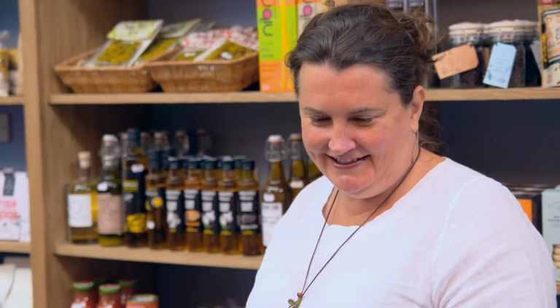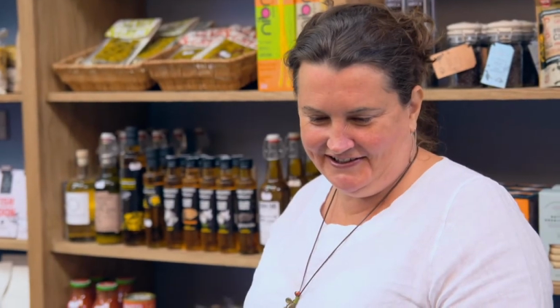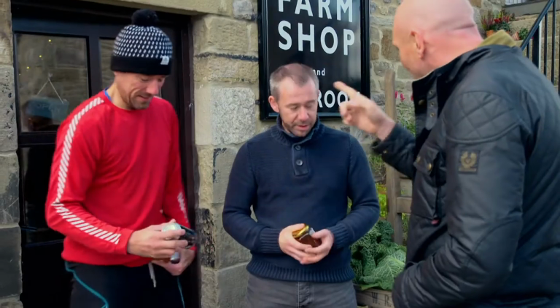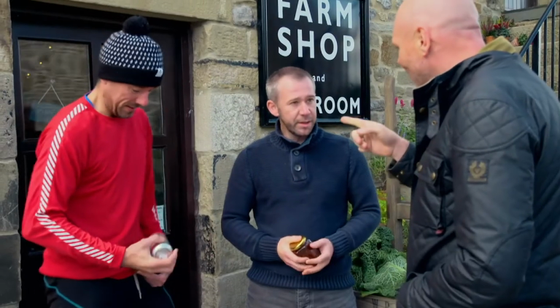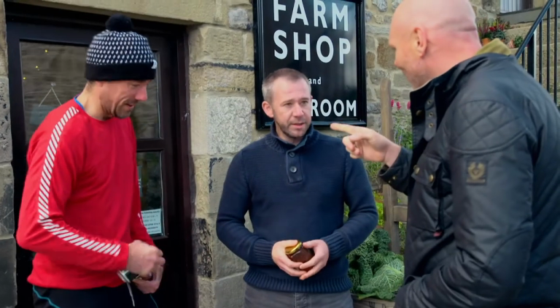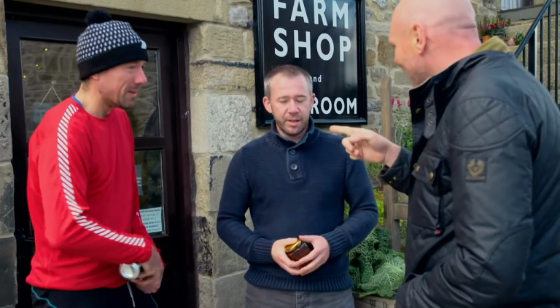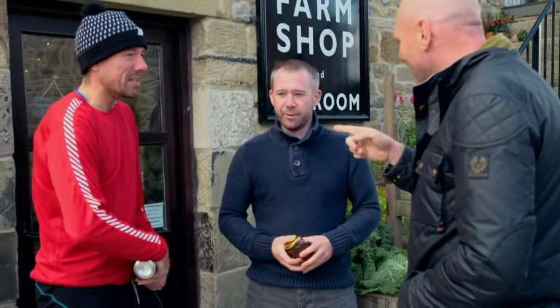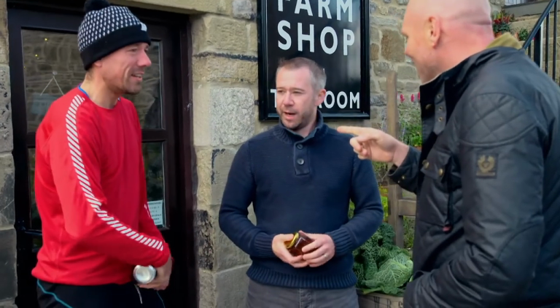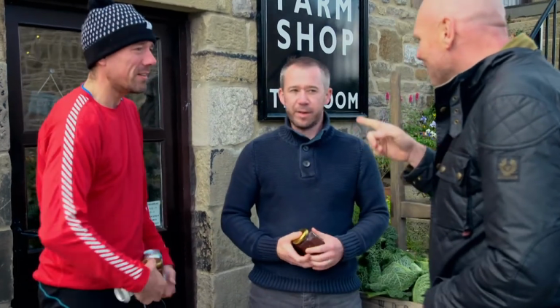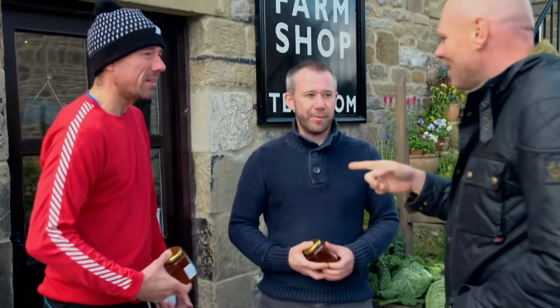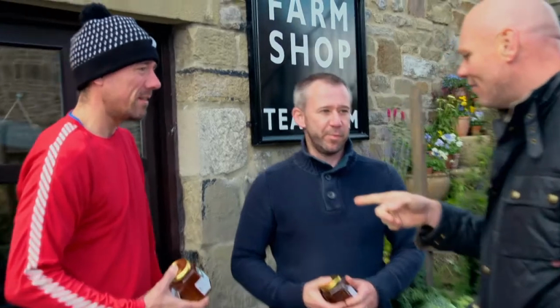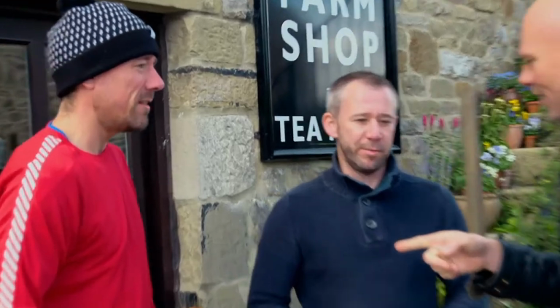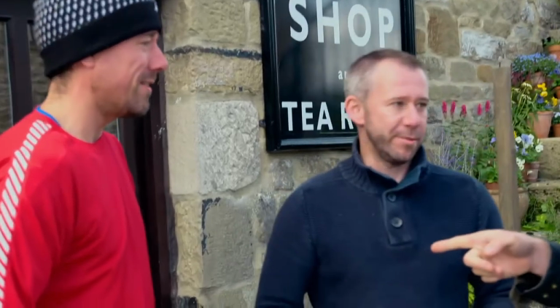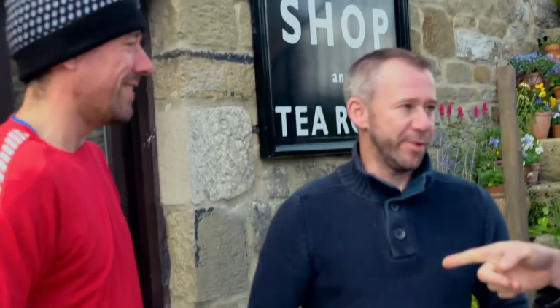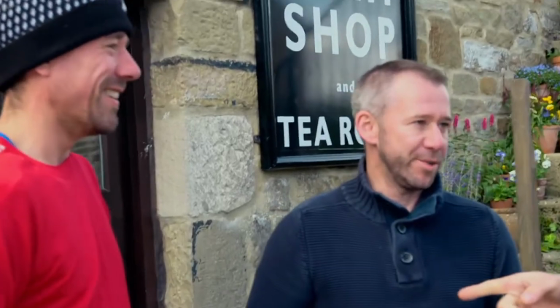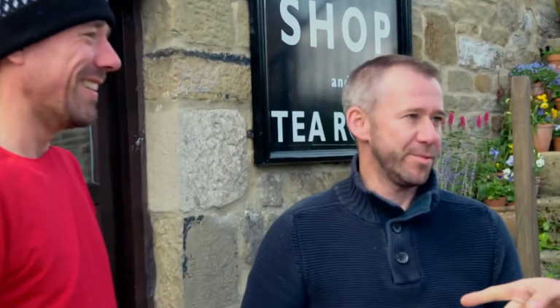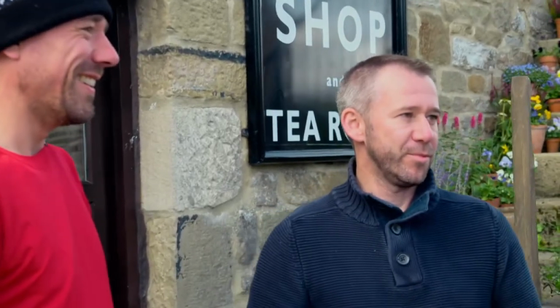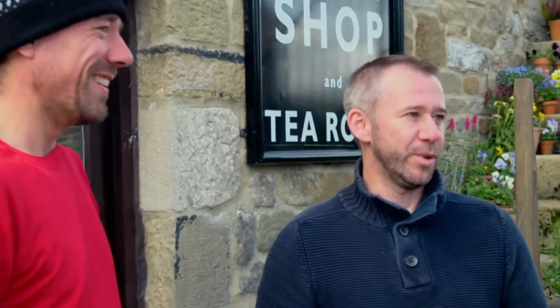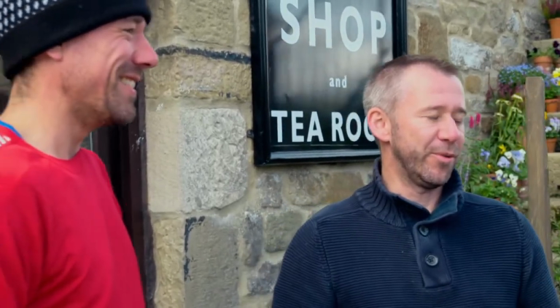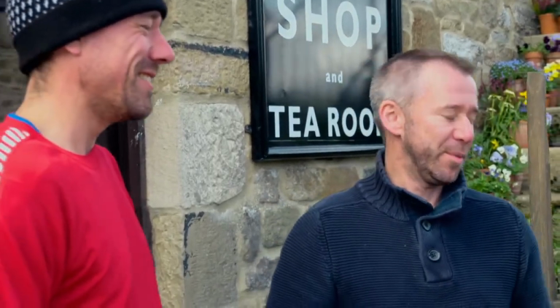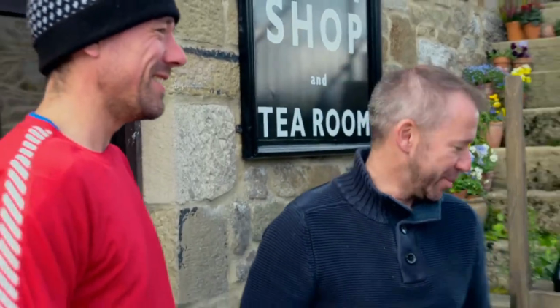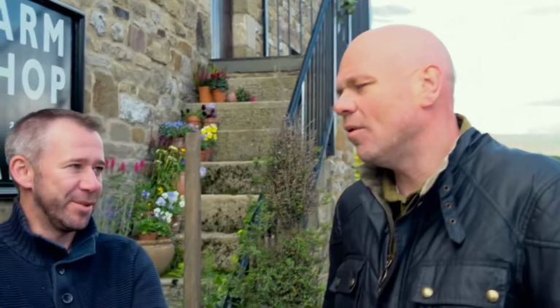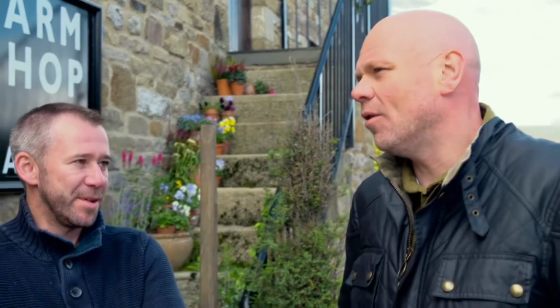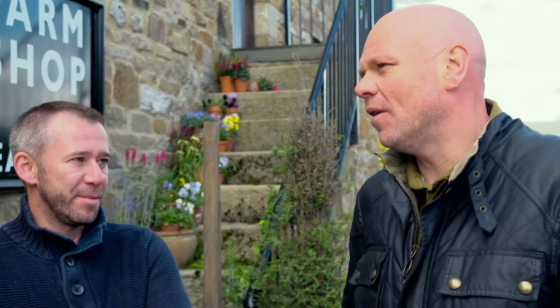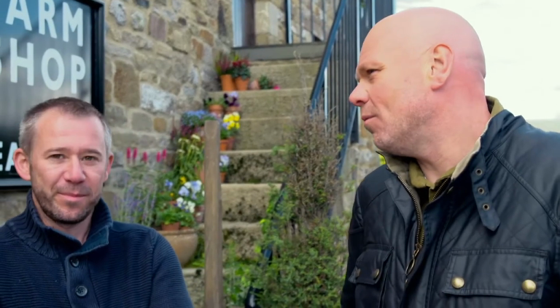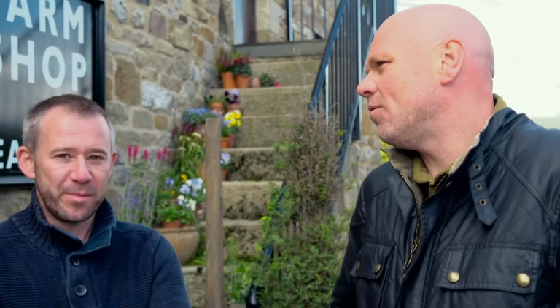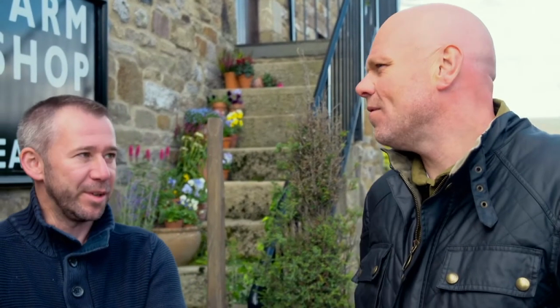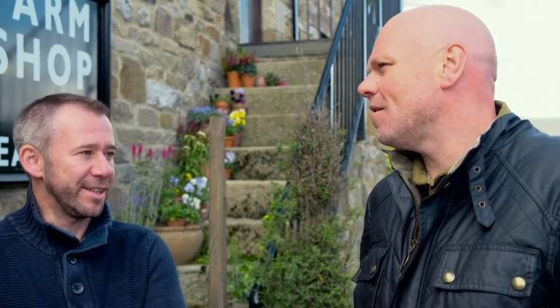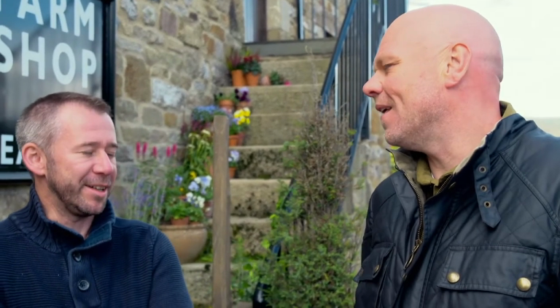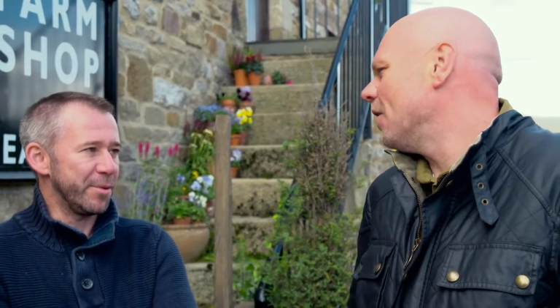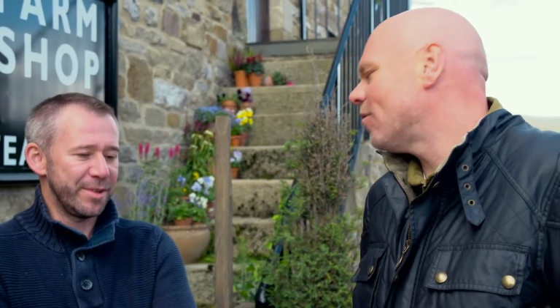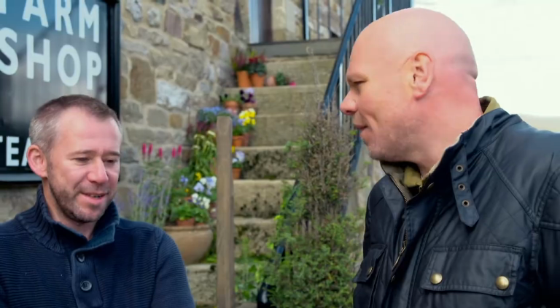Do you taste everything? We taste everything apart from the peanut butter, I'm afraid. You're not a fan of peanut butter? We're not a fan of peanut butter. Well, if you're not a fan of it, why would you even taste it? I understand that.